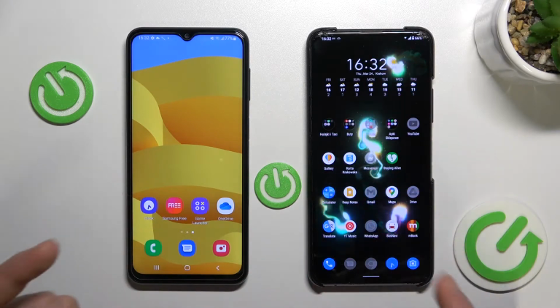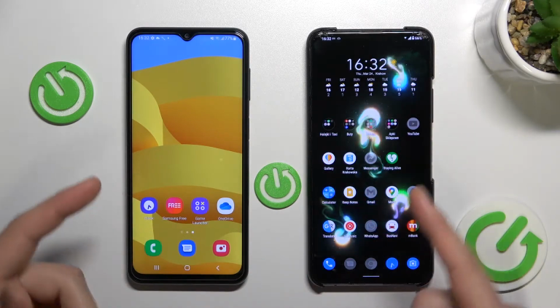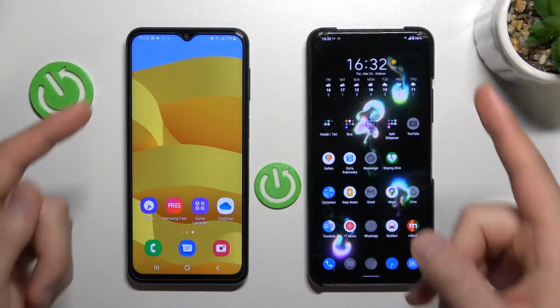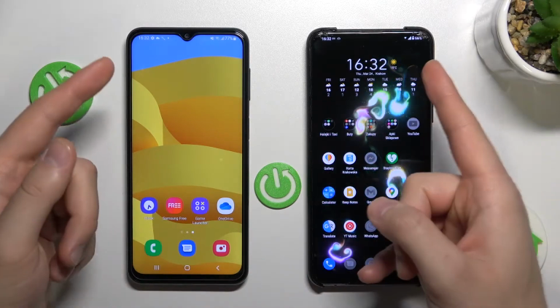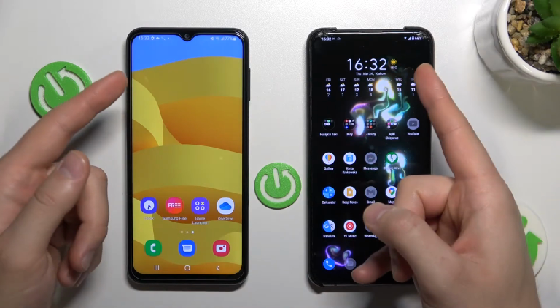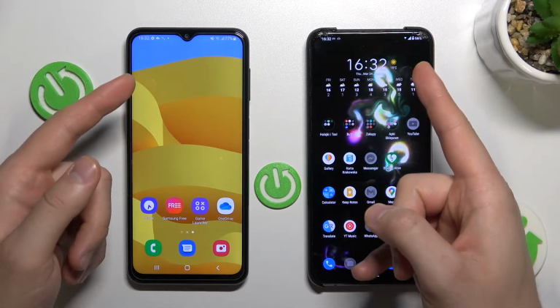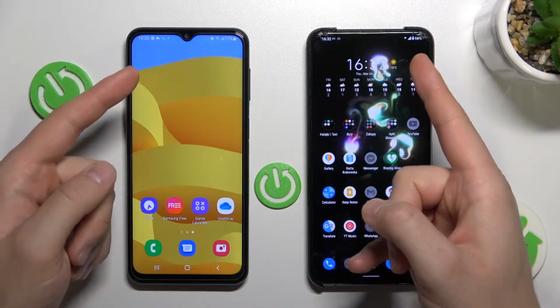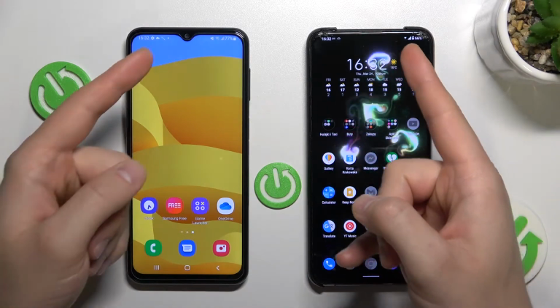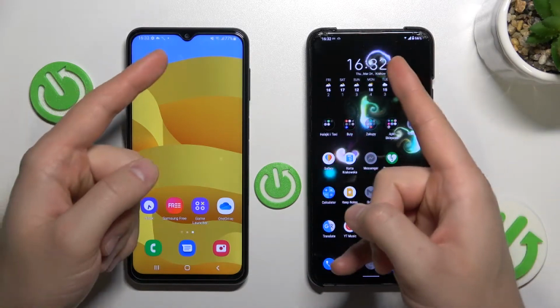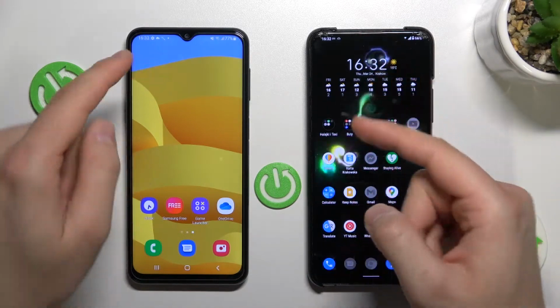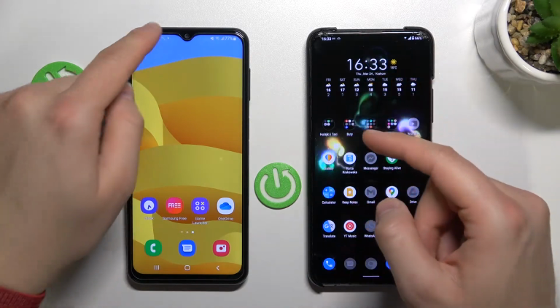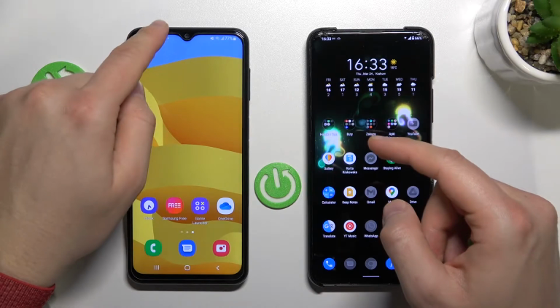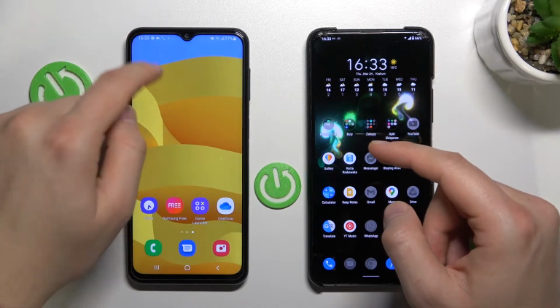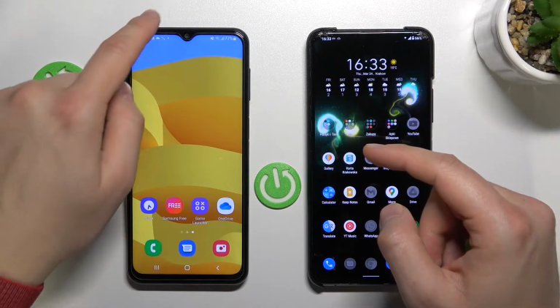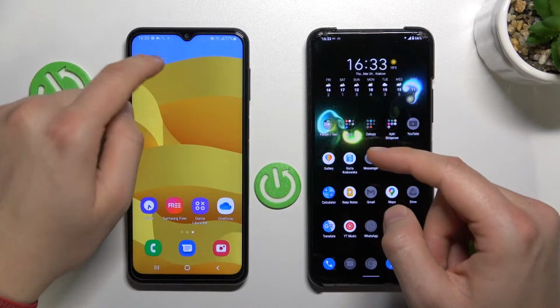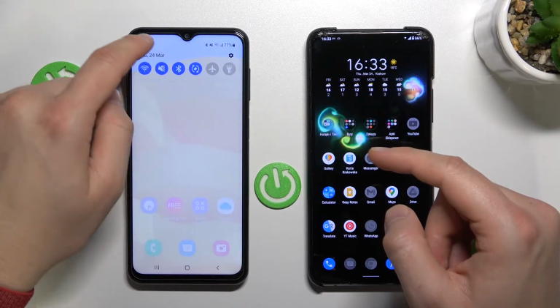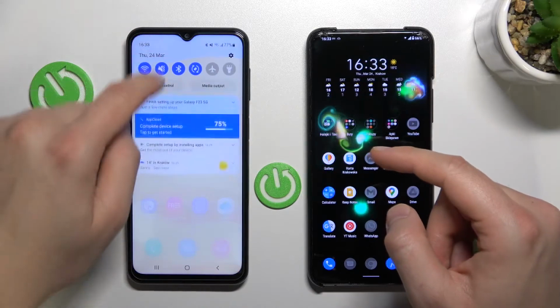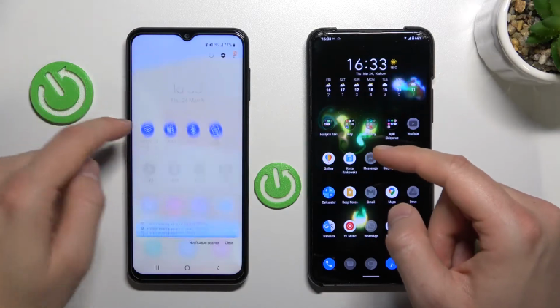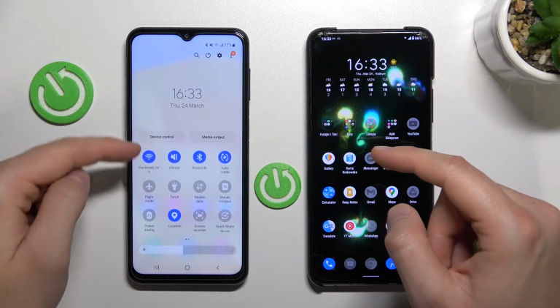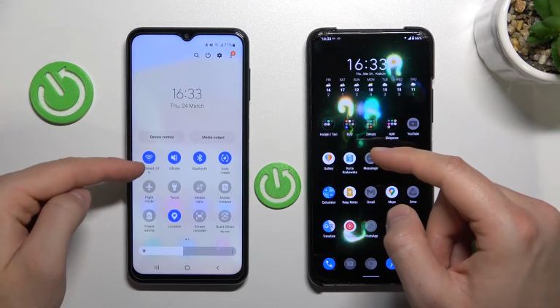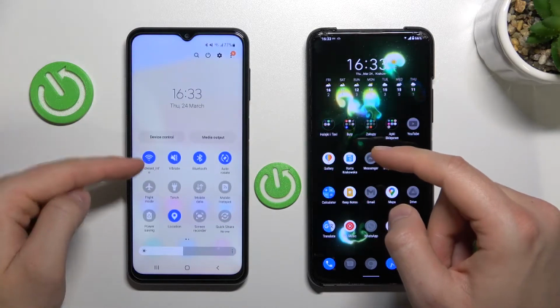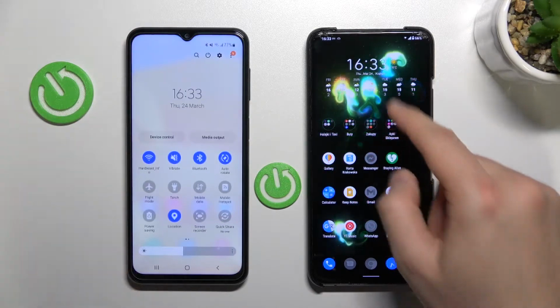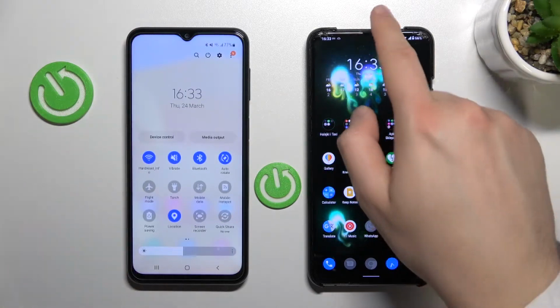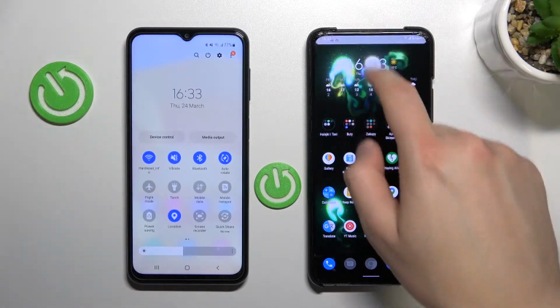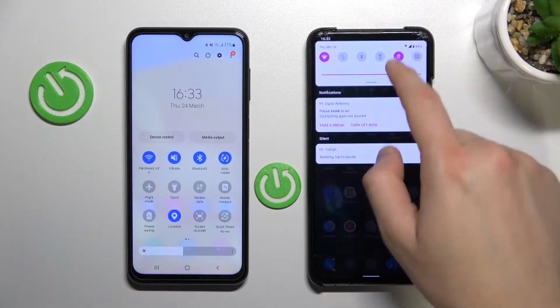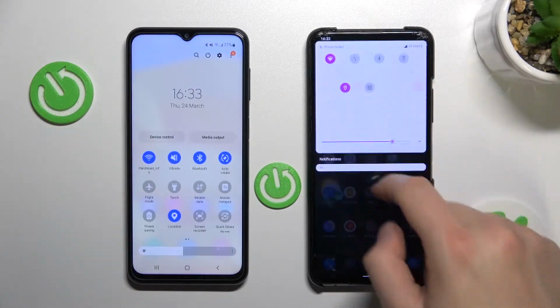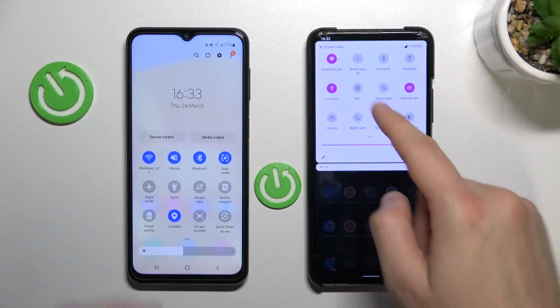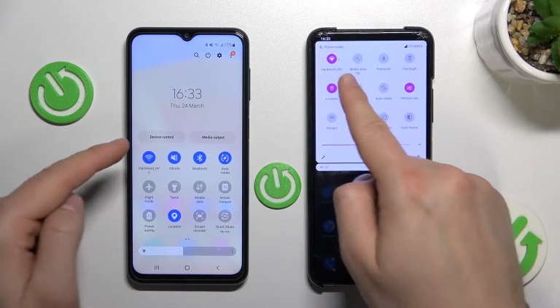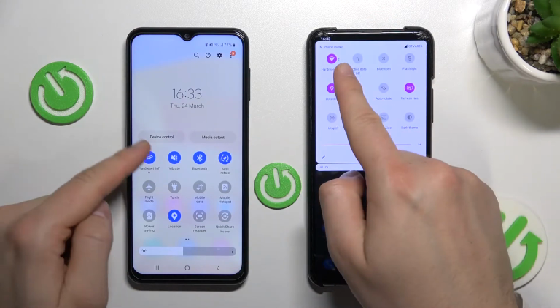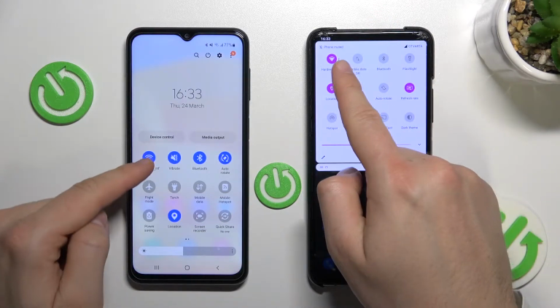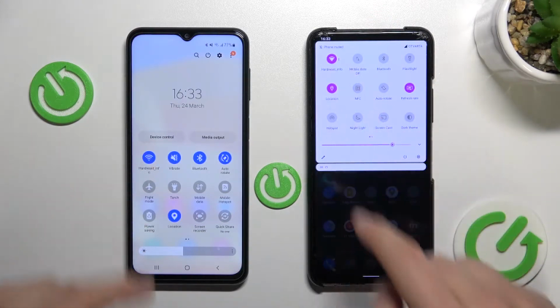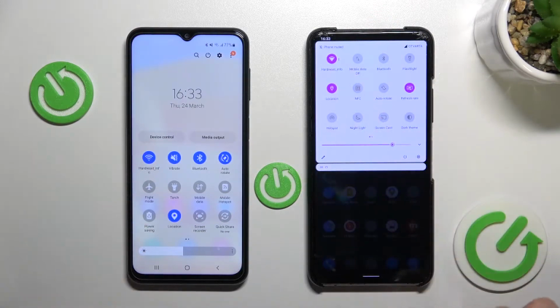First, we have to be connected to the same Wi-Fi network on both devices. As you can see, I'm connected to the same Wi-Fi network.